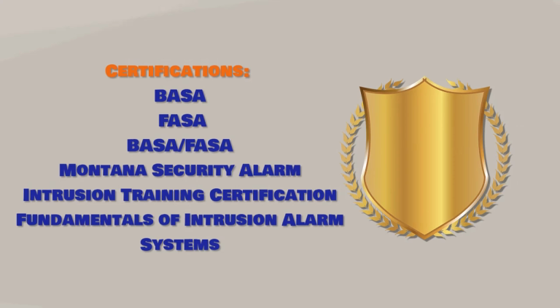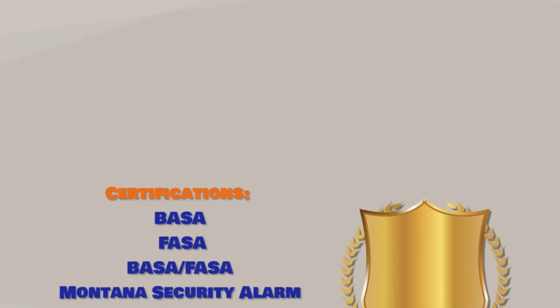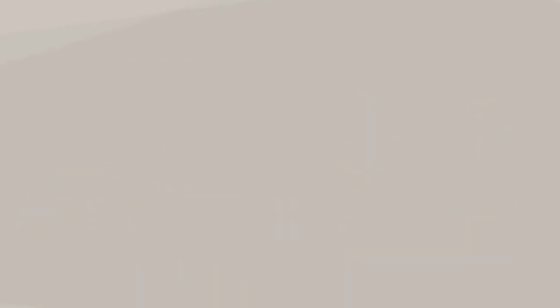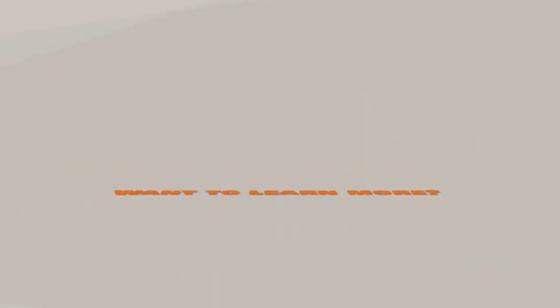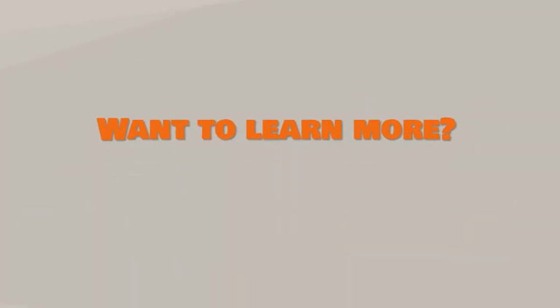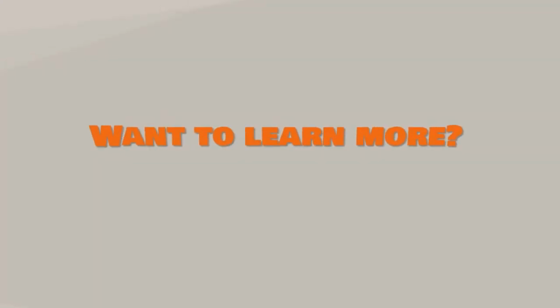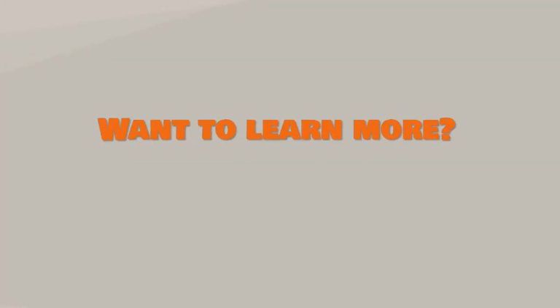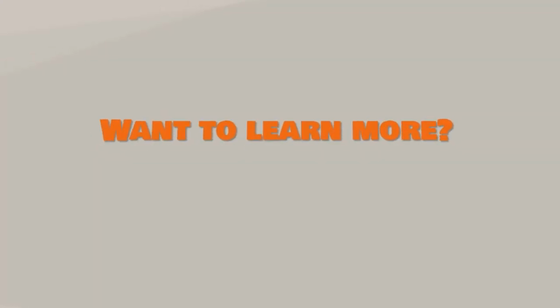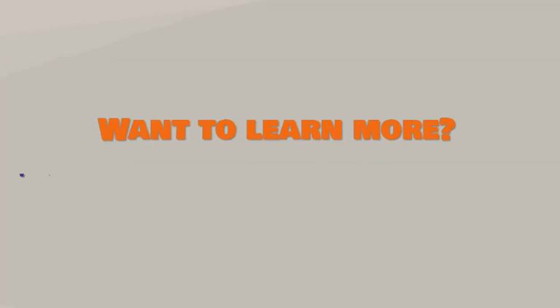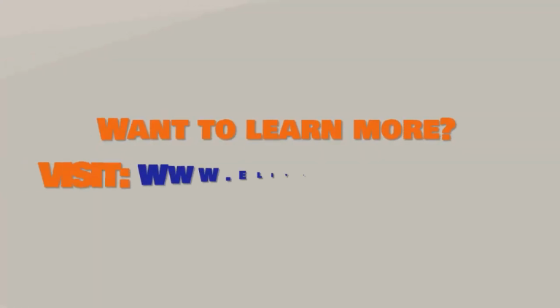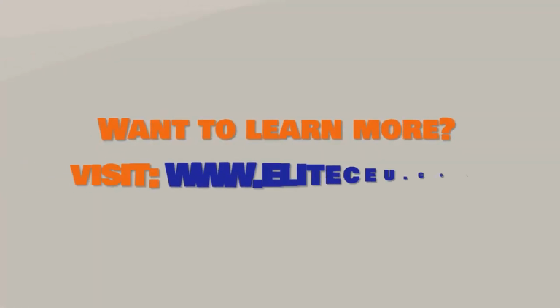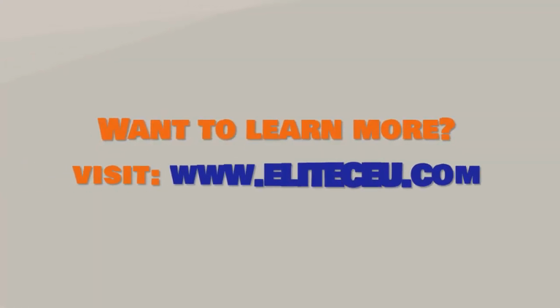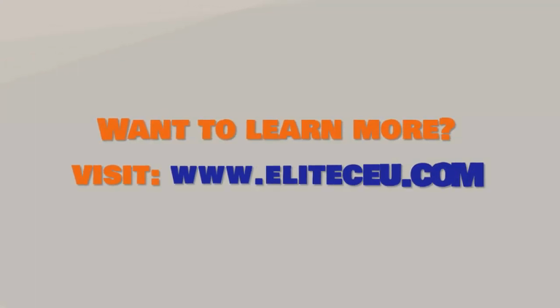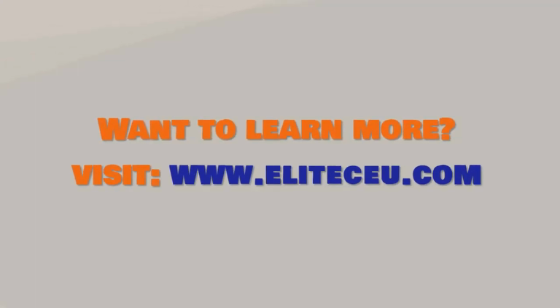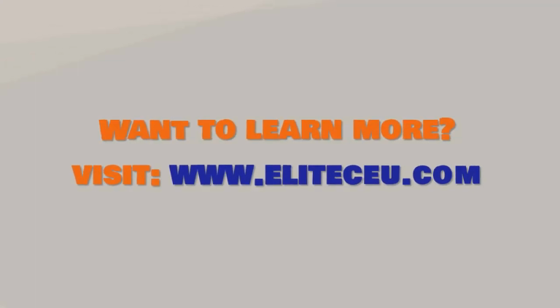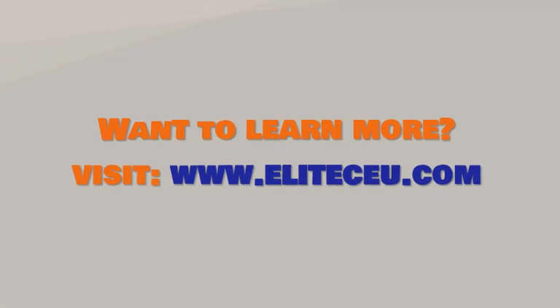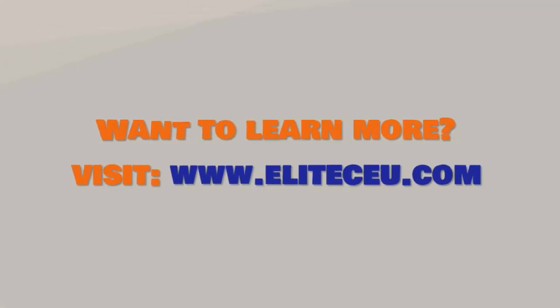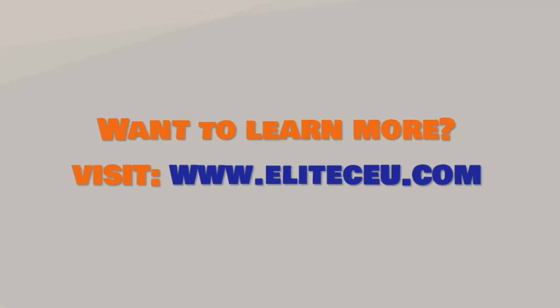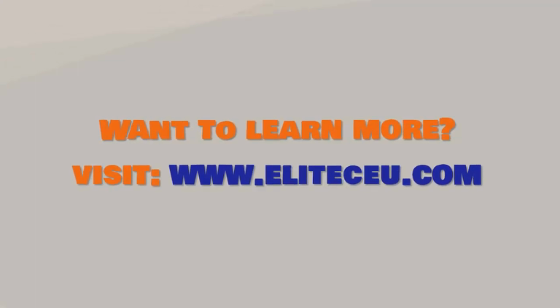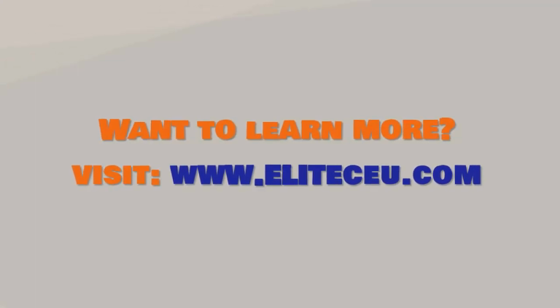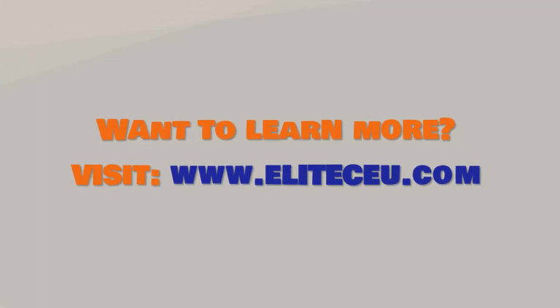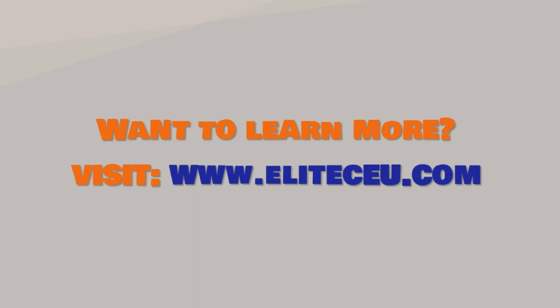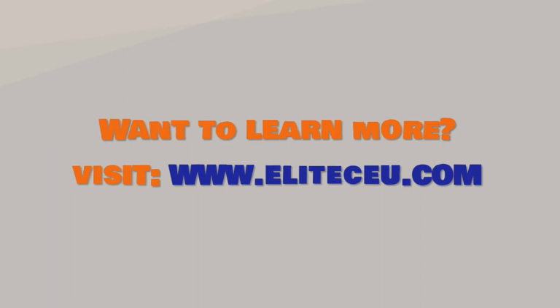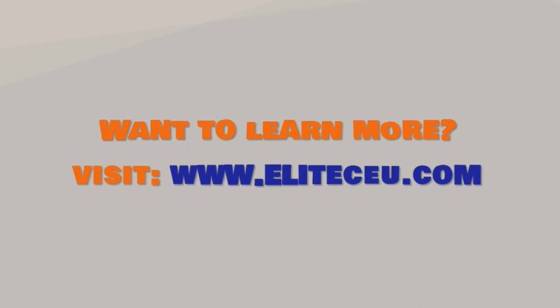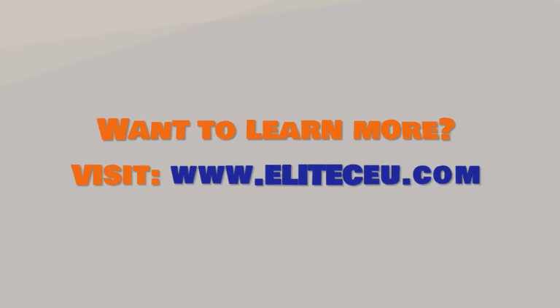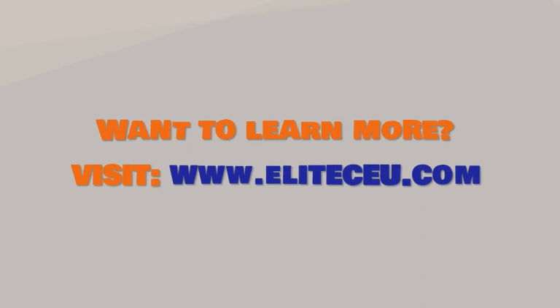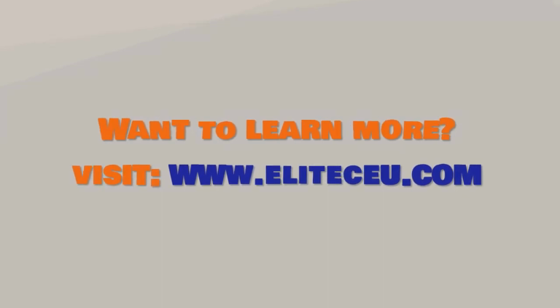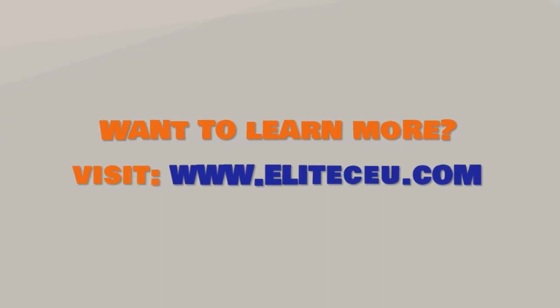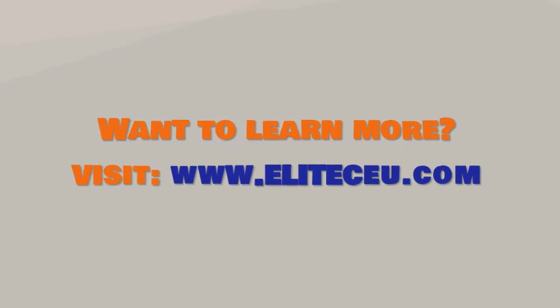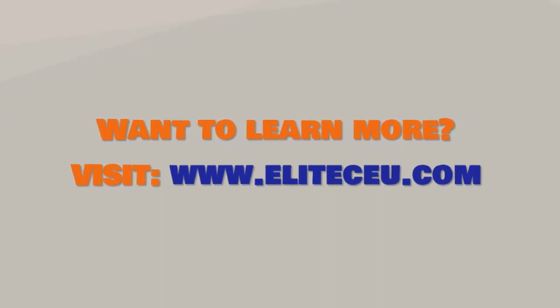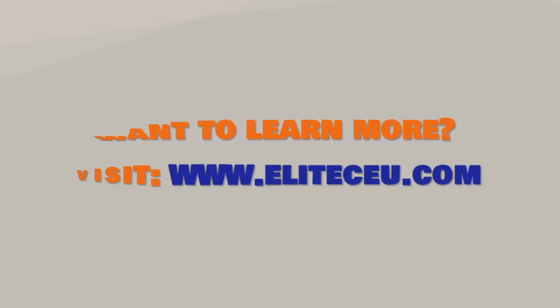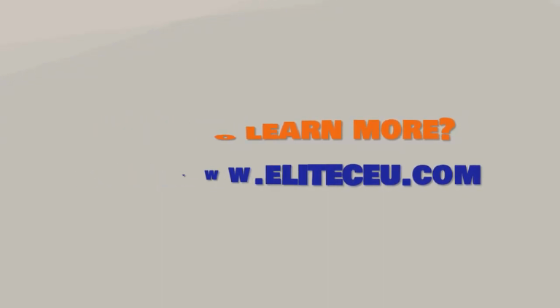Want to learn more about this course and others? Visit www.eliteceu.com to start your learning journey.